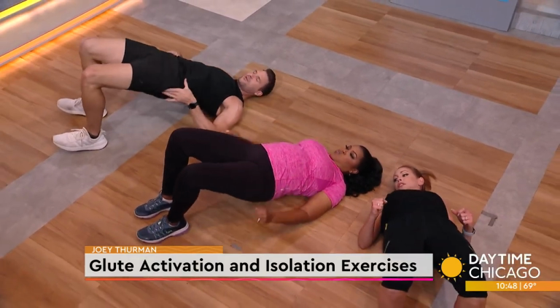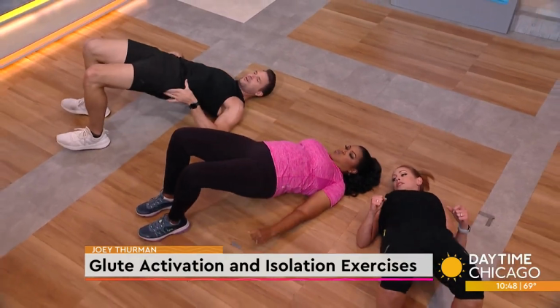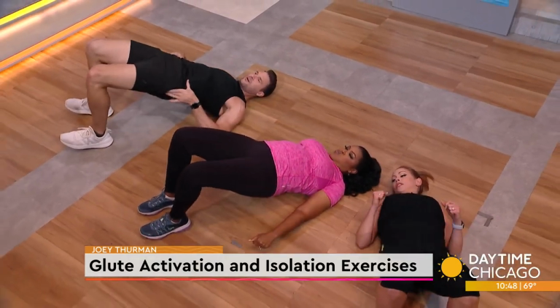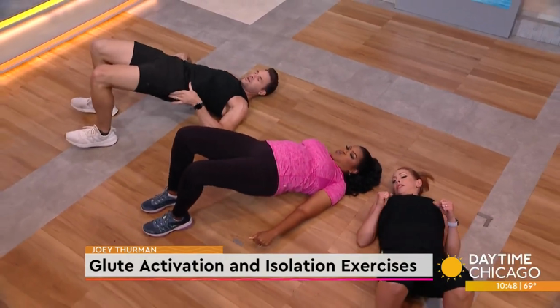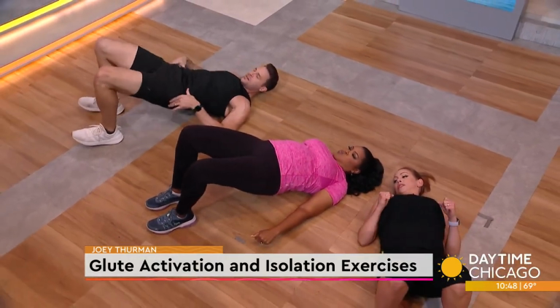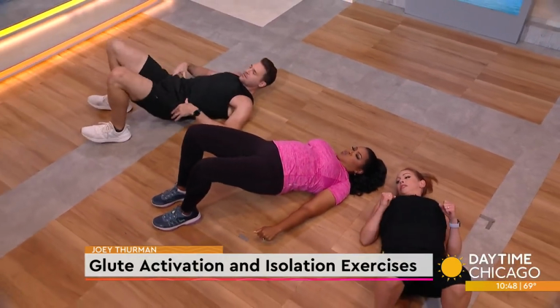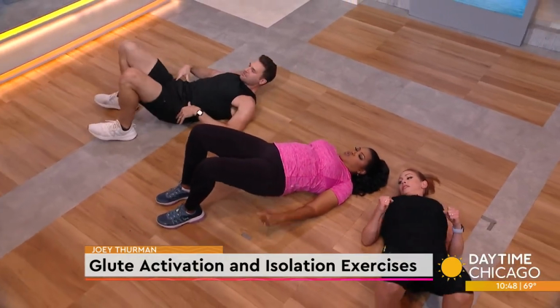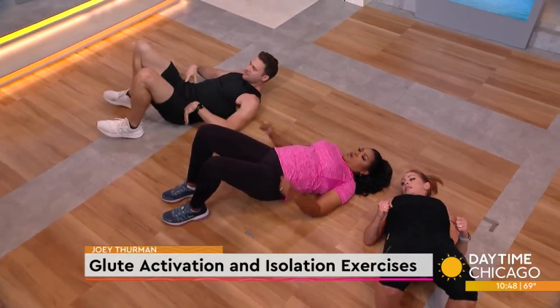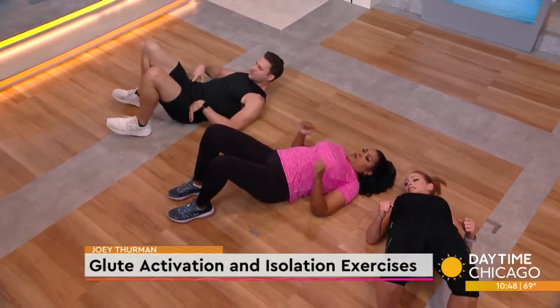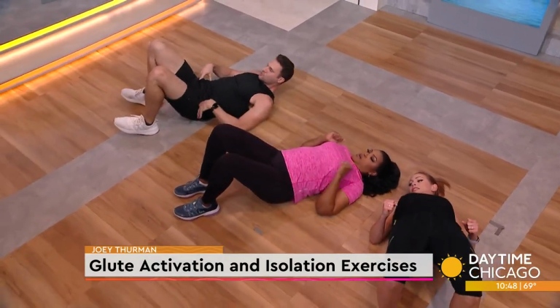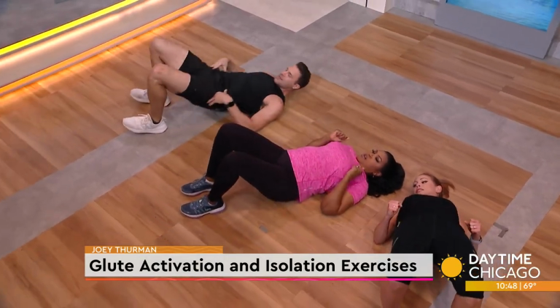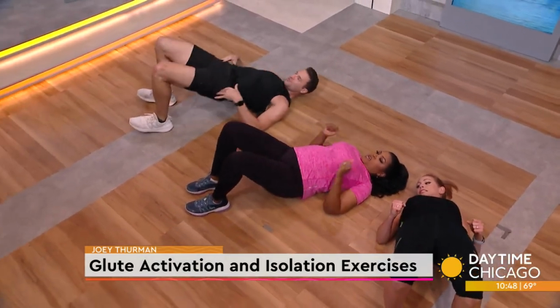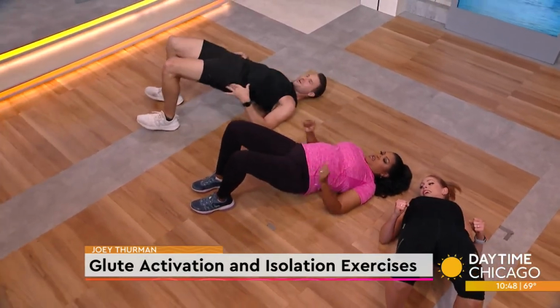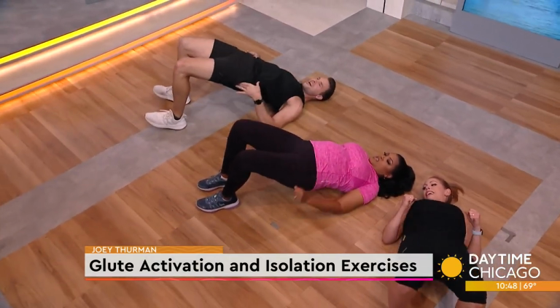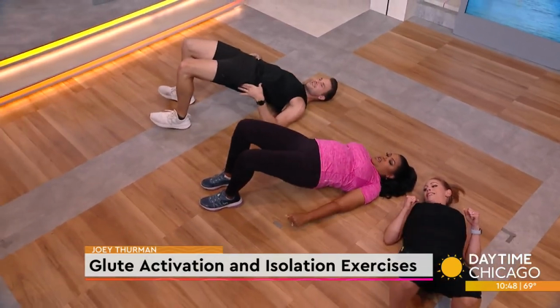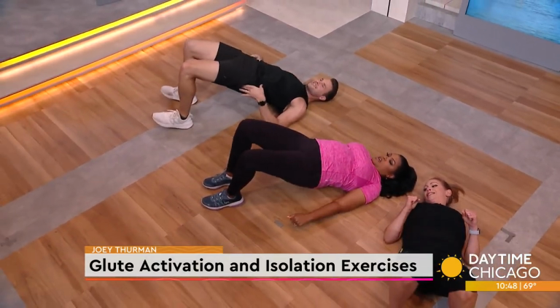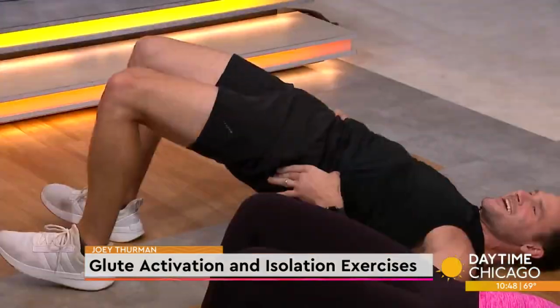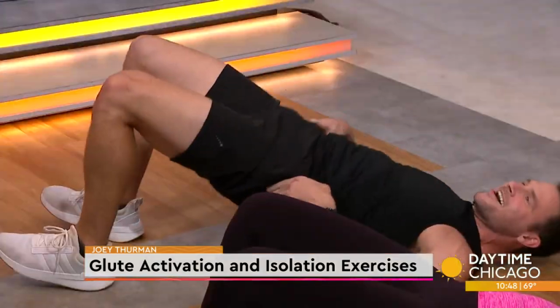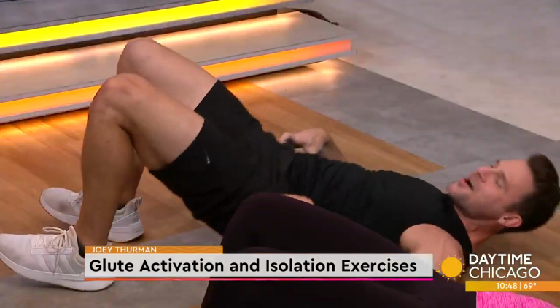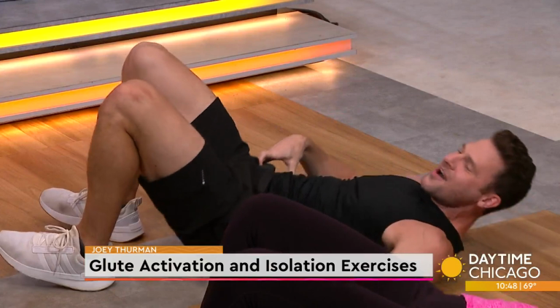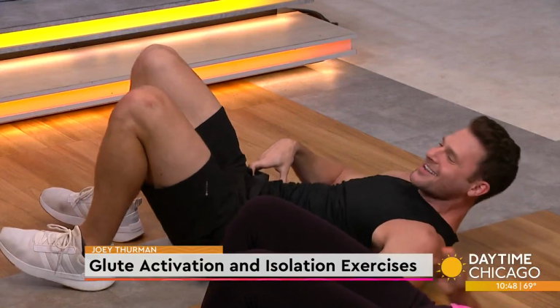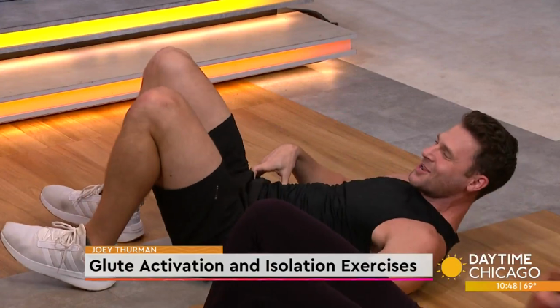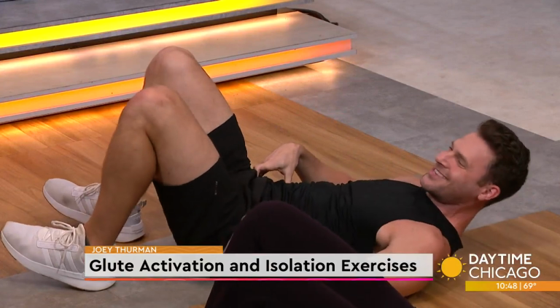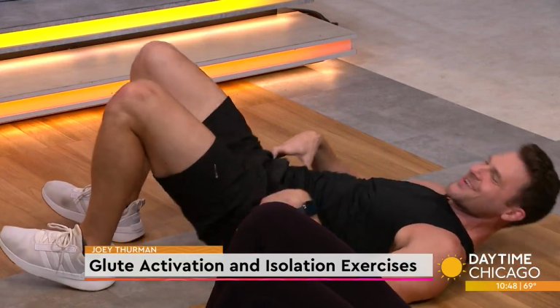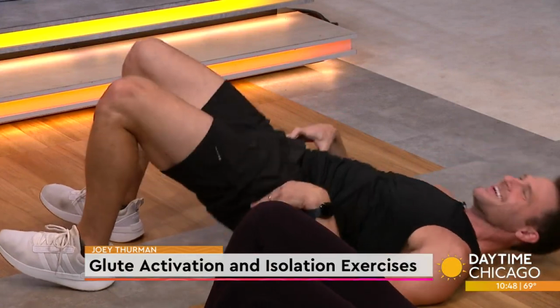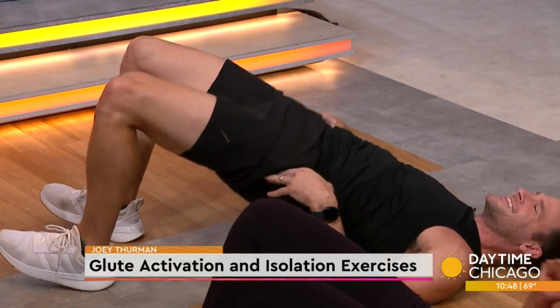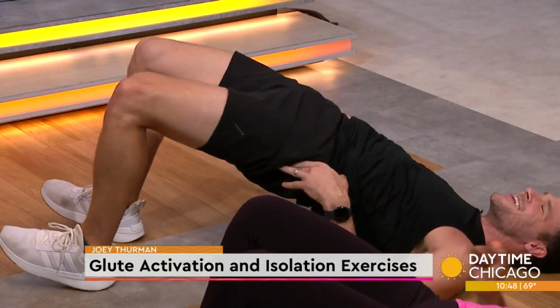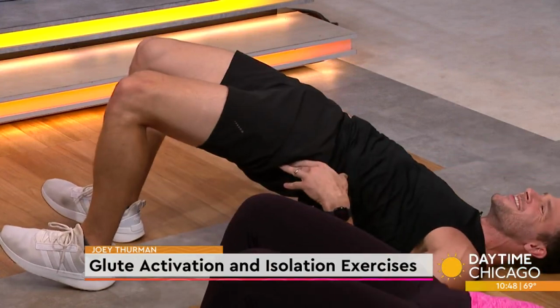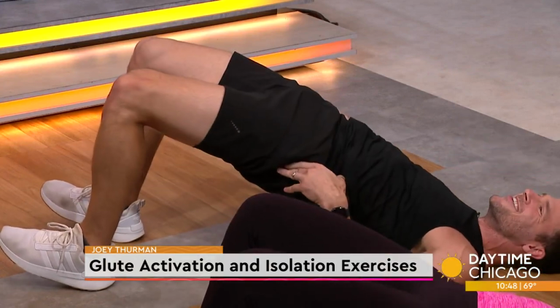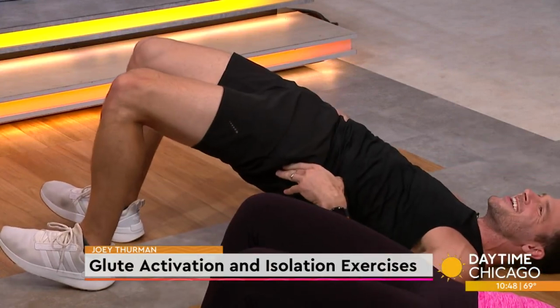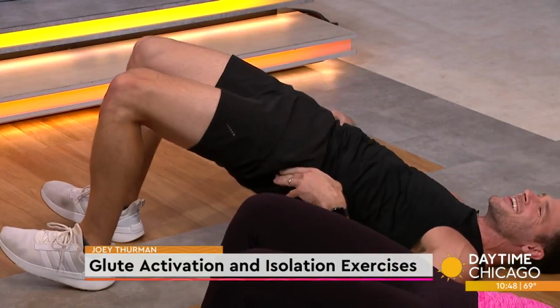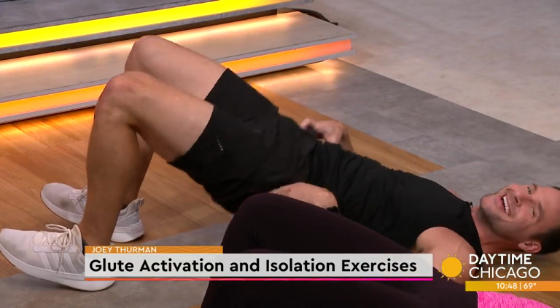Four more. My butt feels great. Feel the burn. My butt is turned on.